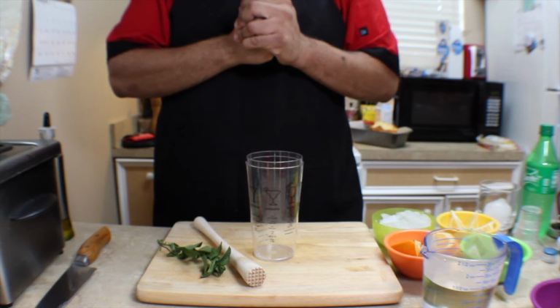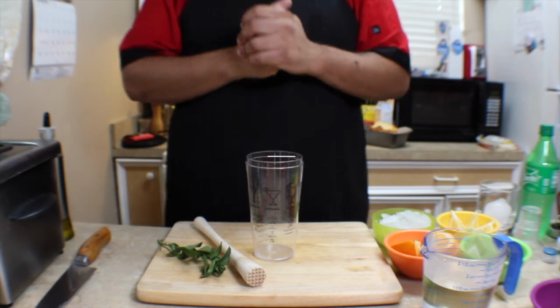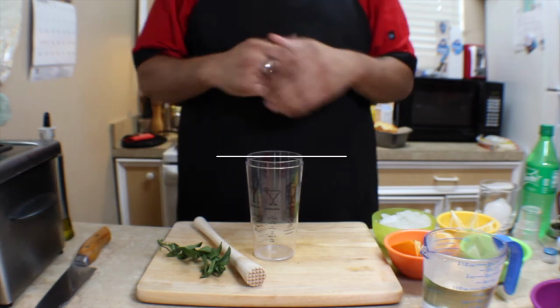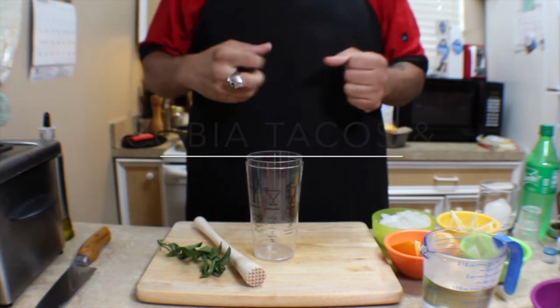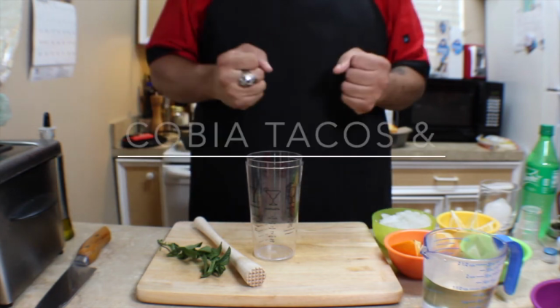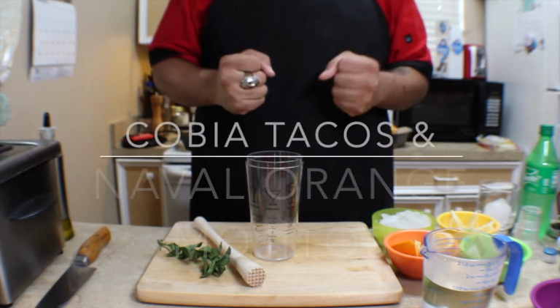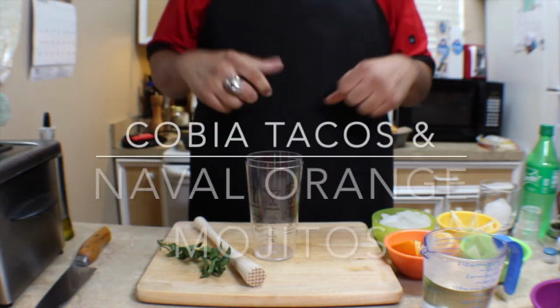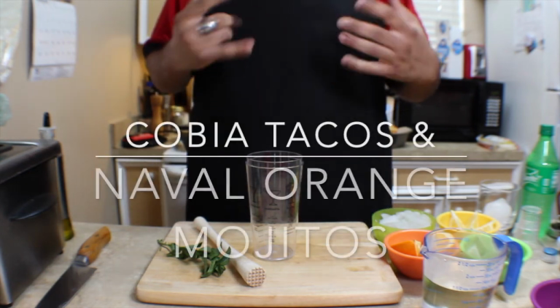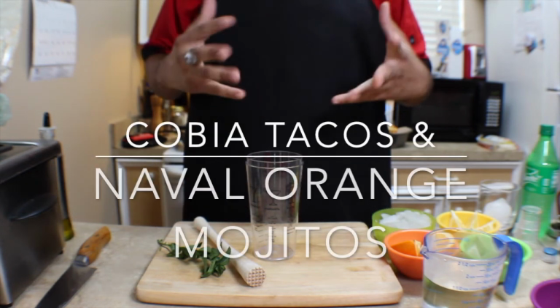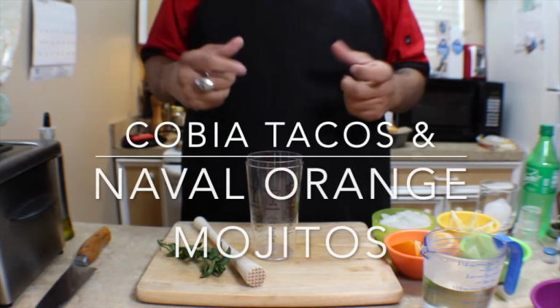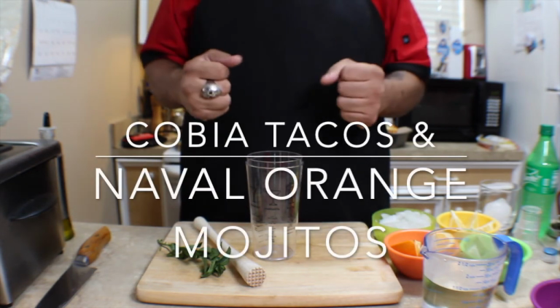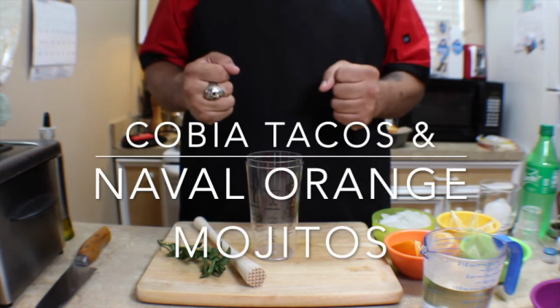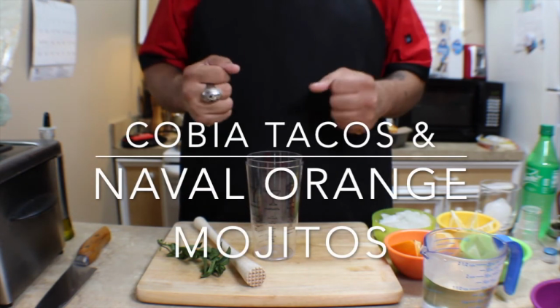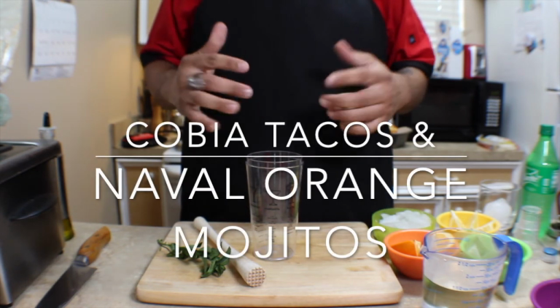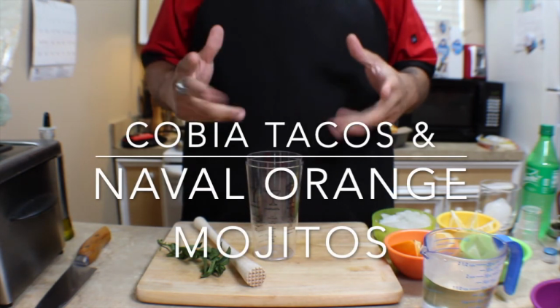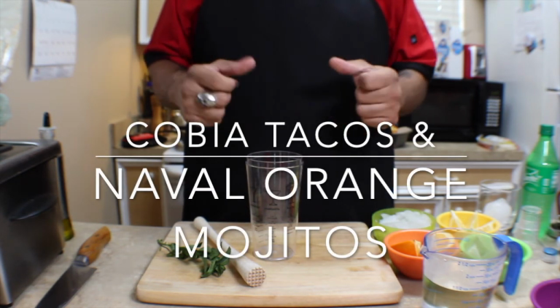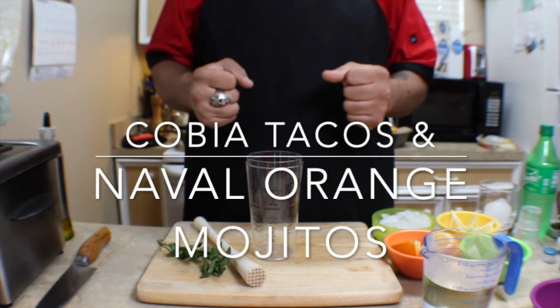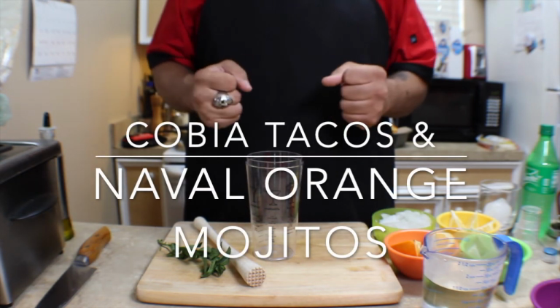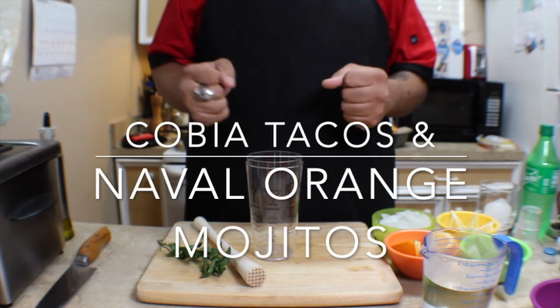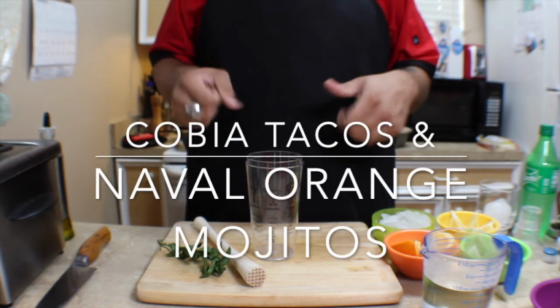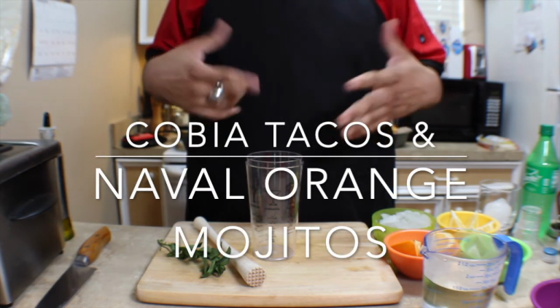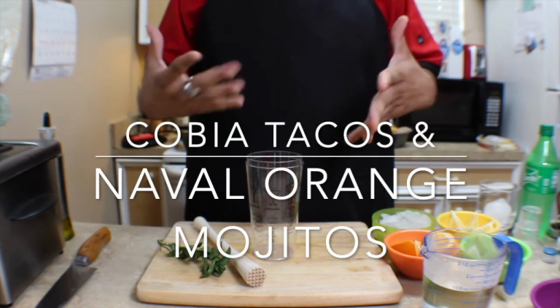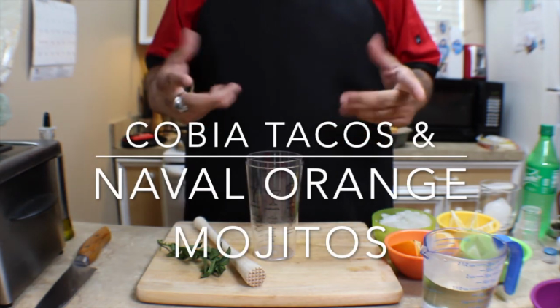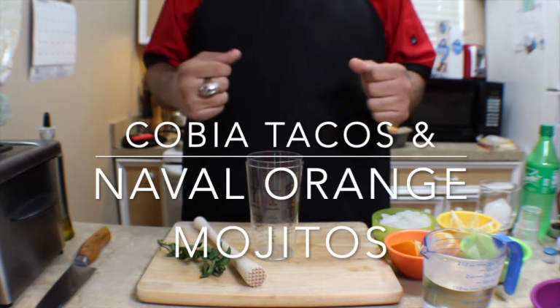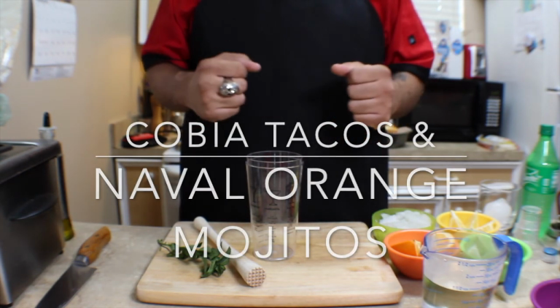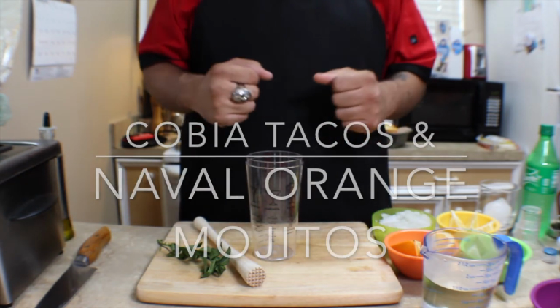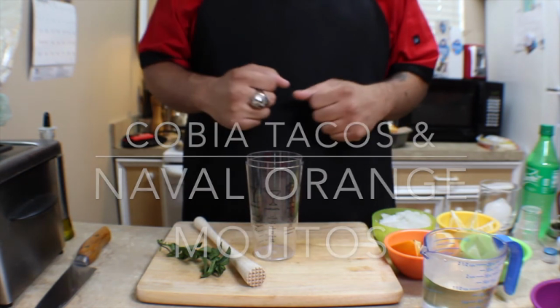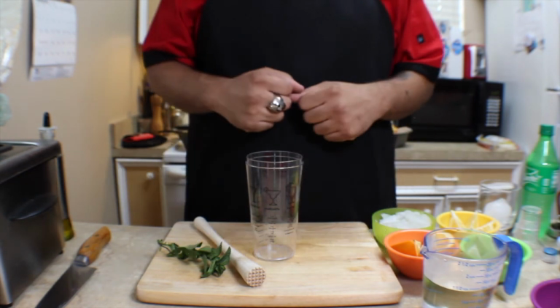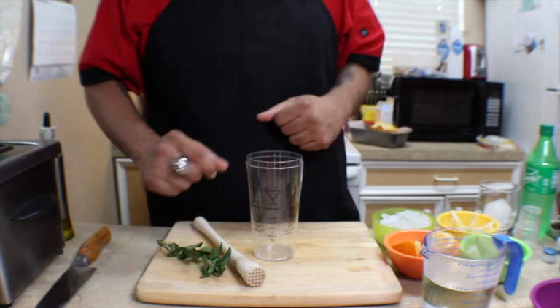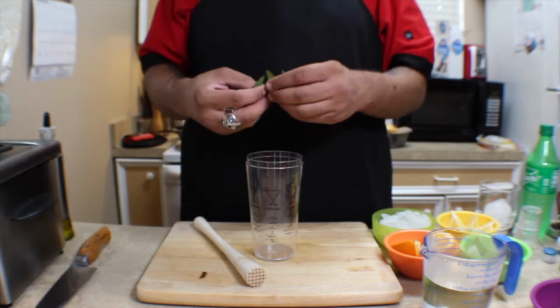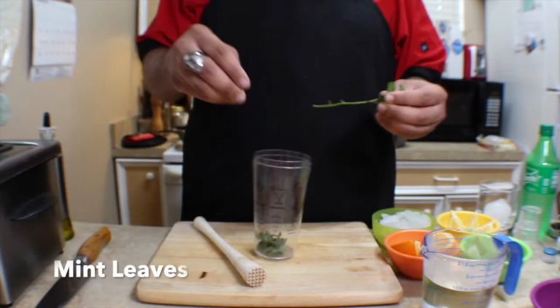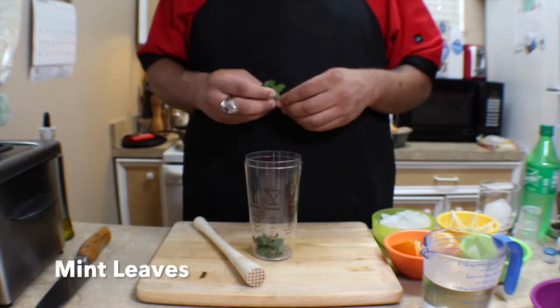Welcome back to the channel. Today we have a delicious cobia taco and a navel orange mojito pairing.